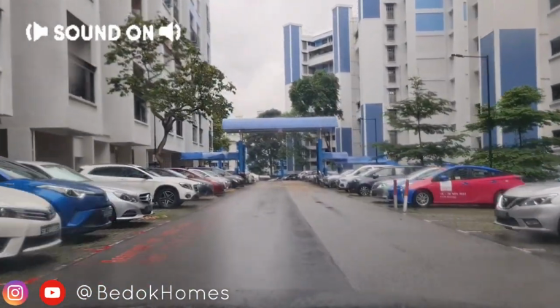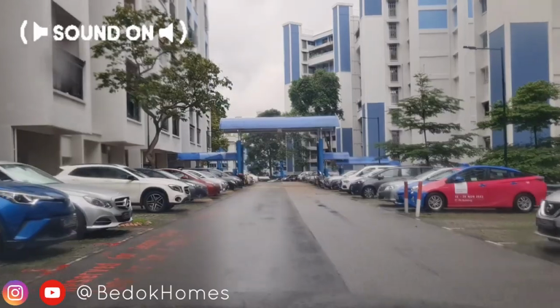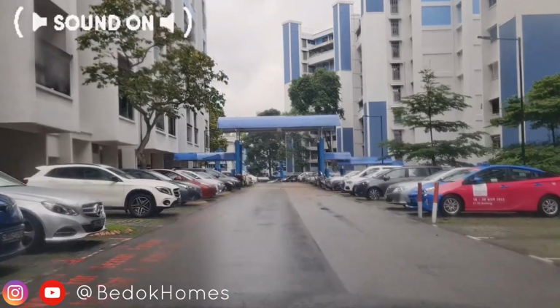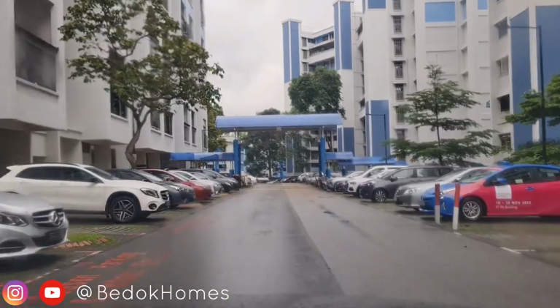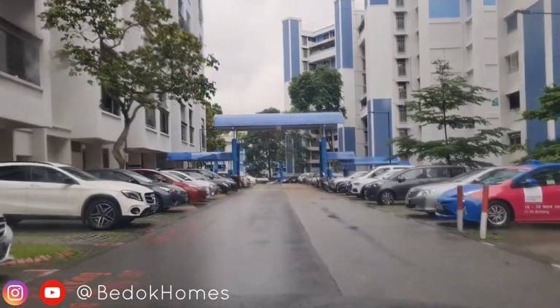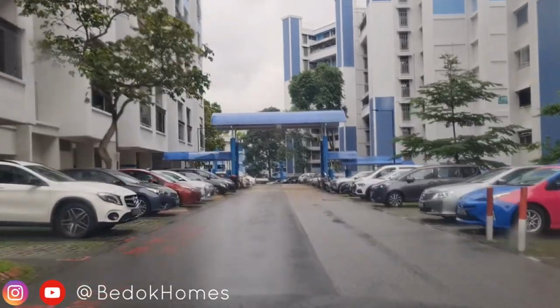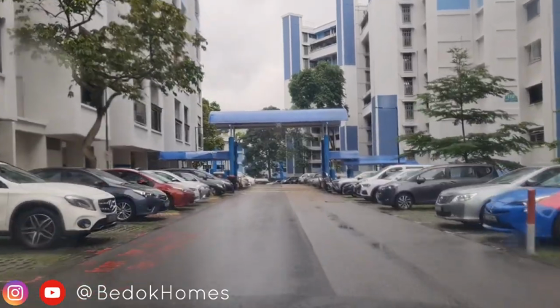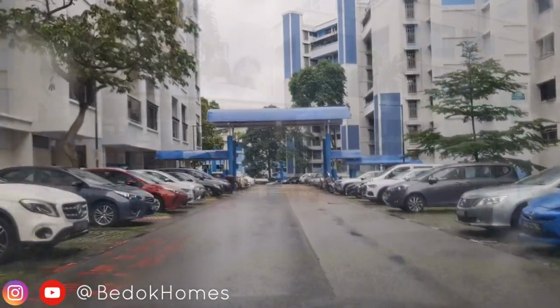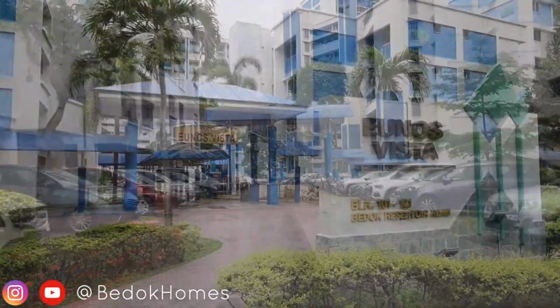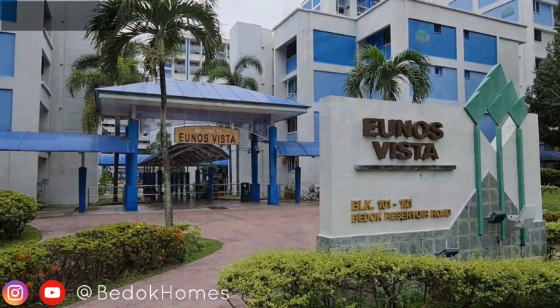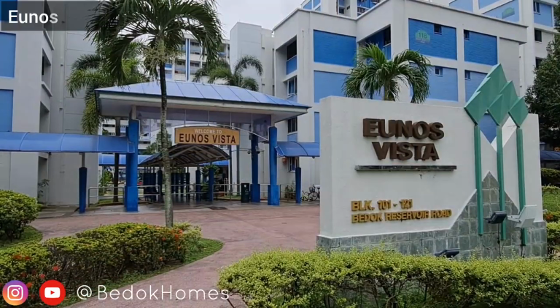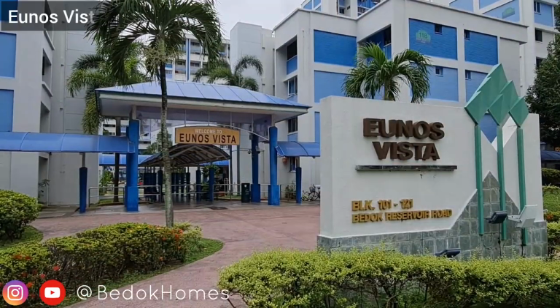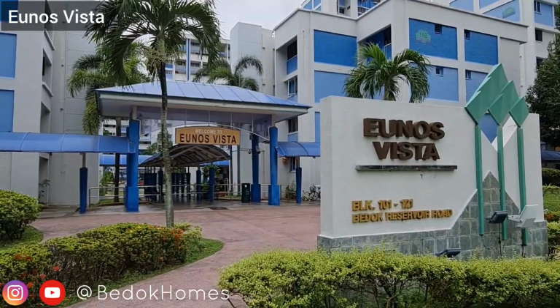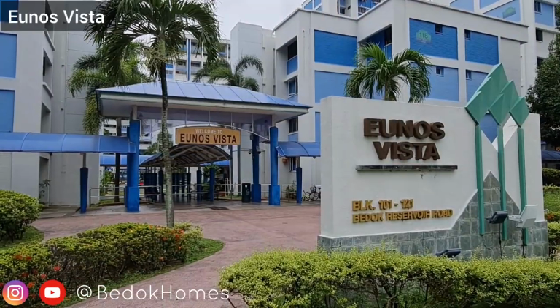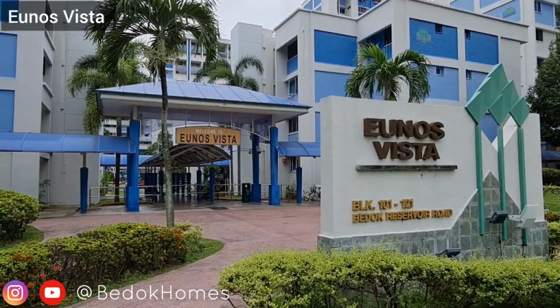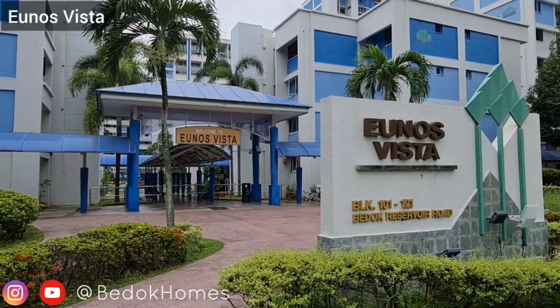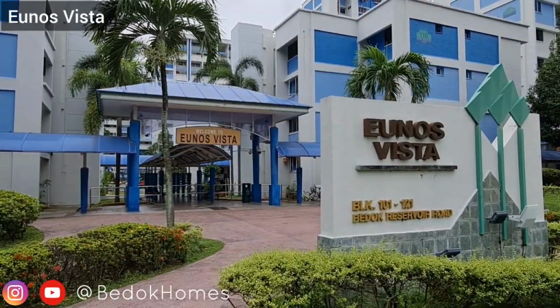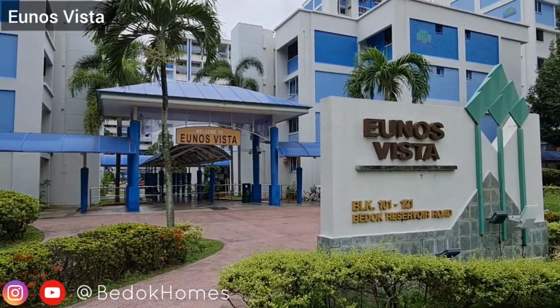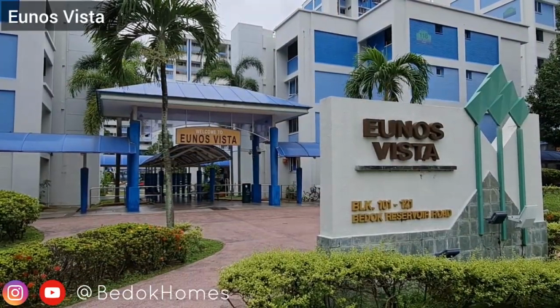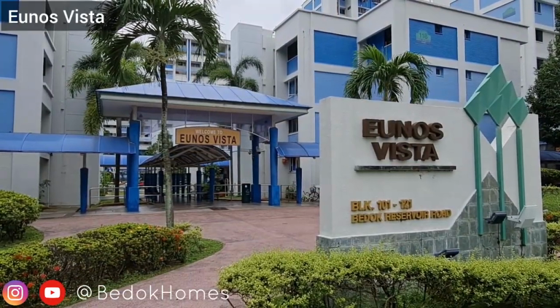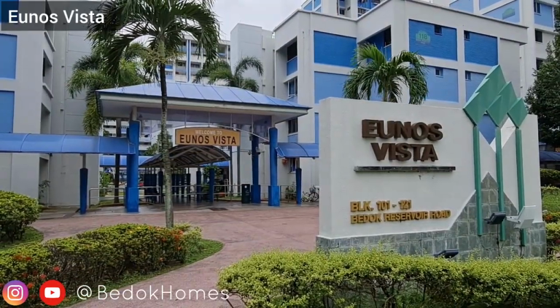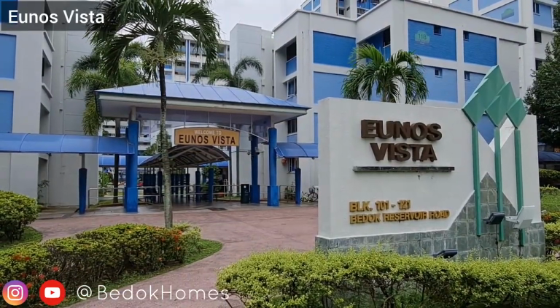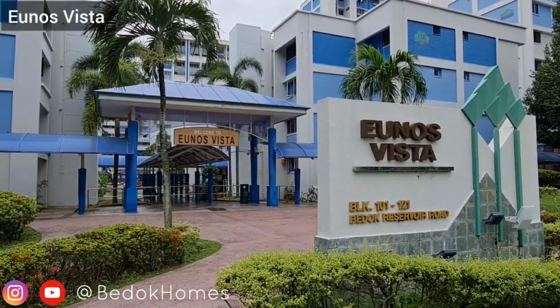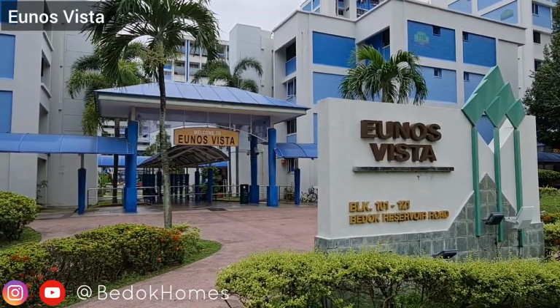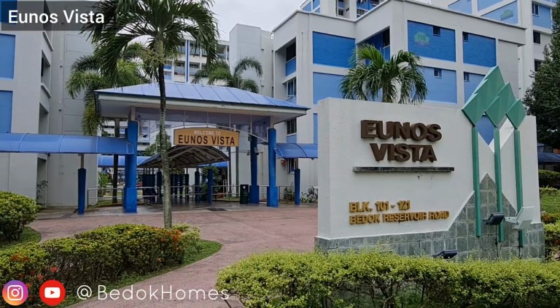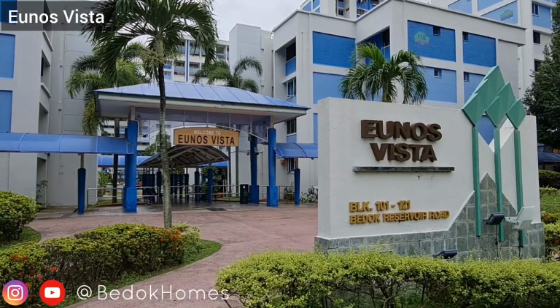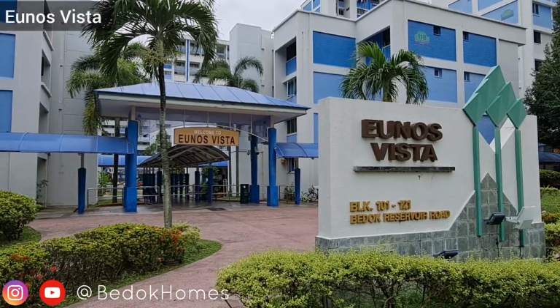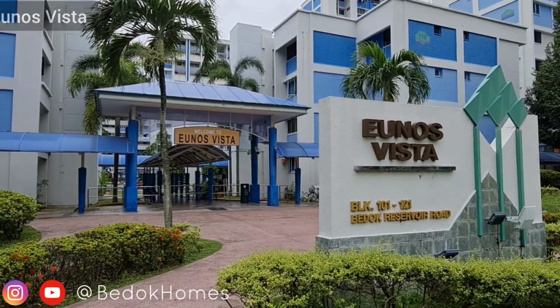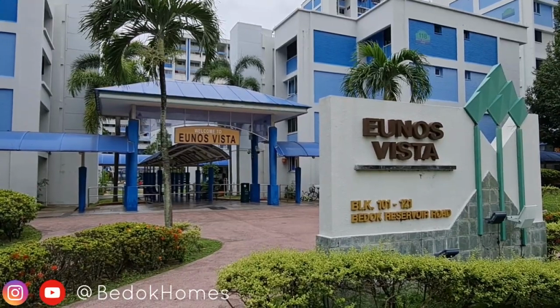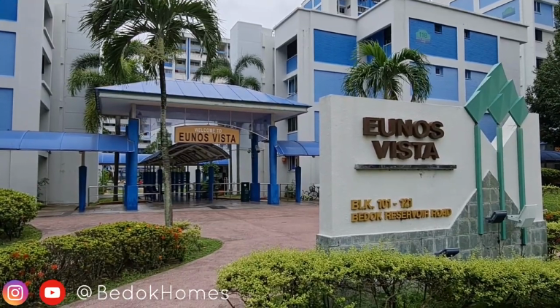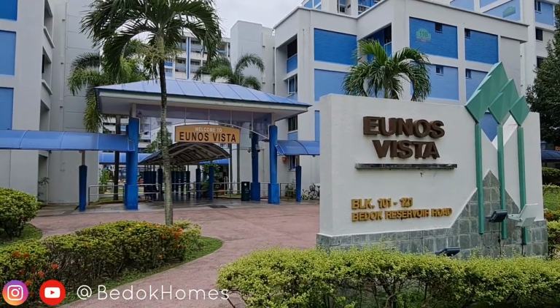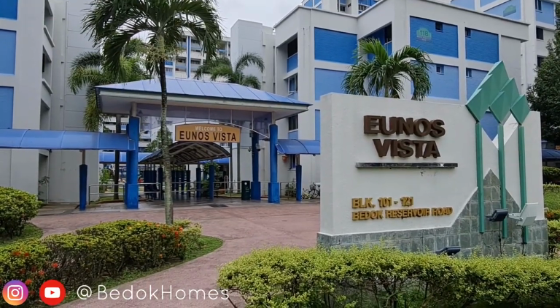Reunos Vista is located along the Bedok Reservoir Road in Kakebukit Estate, one of the sub-zones of Bedok.